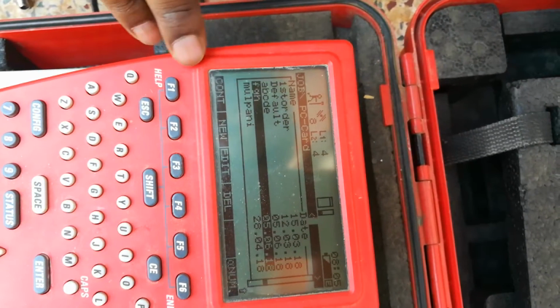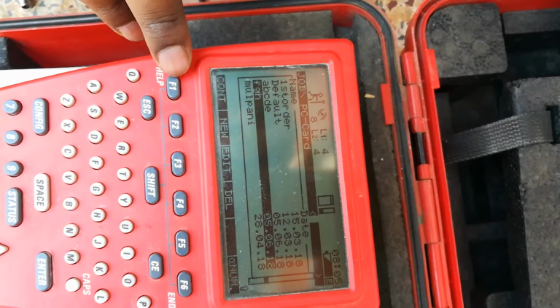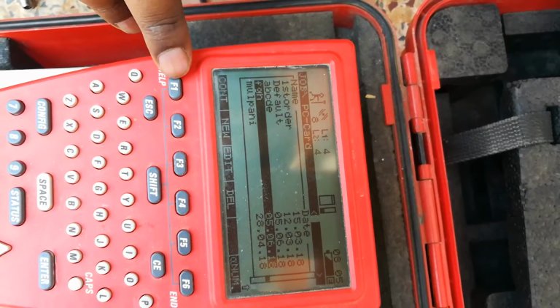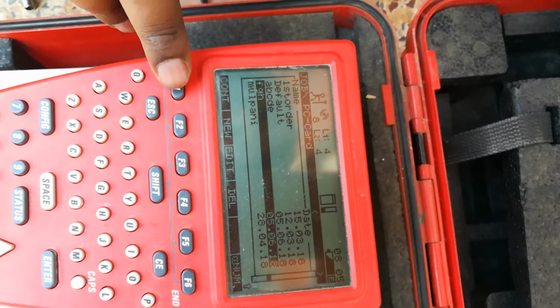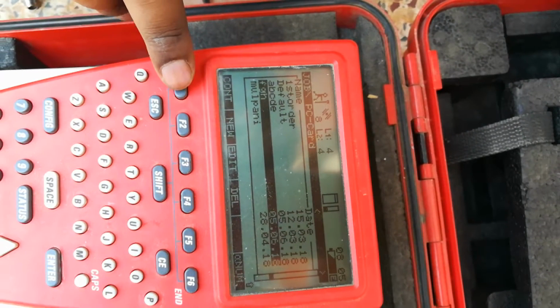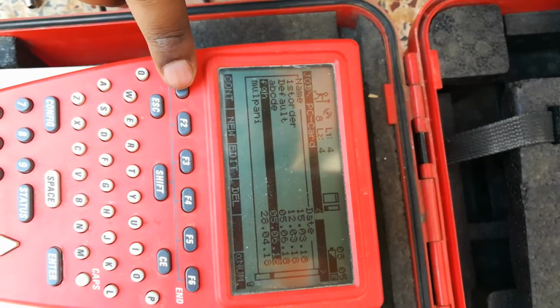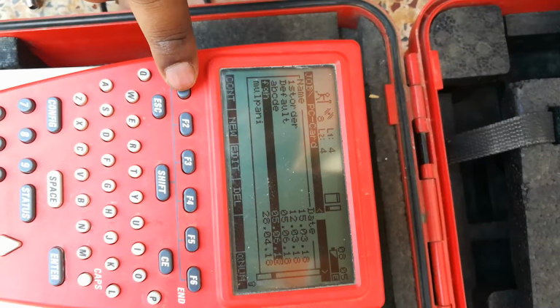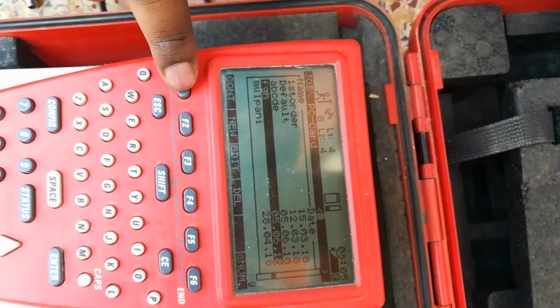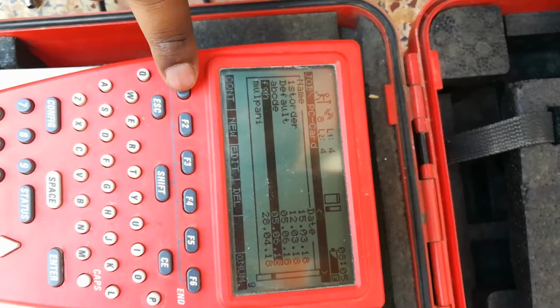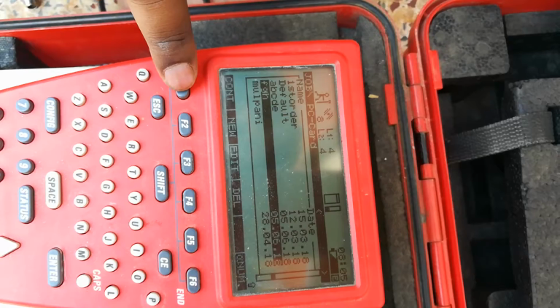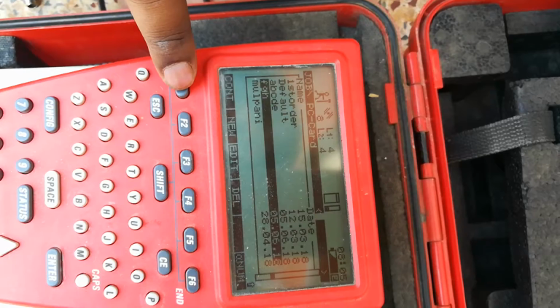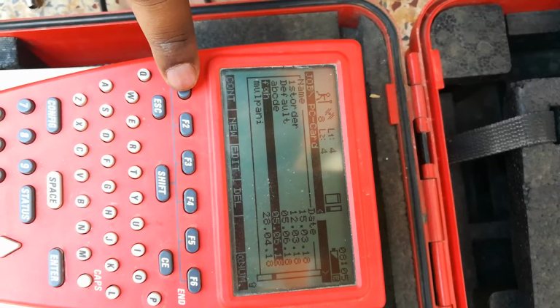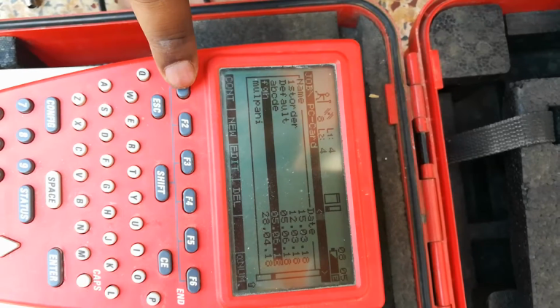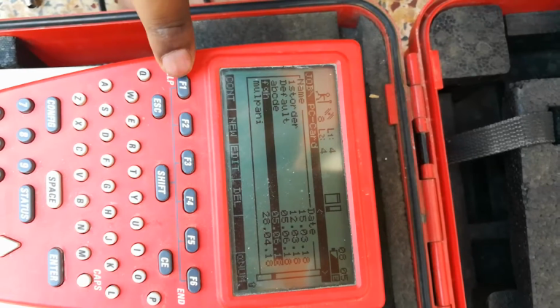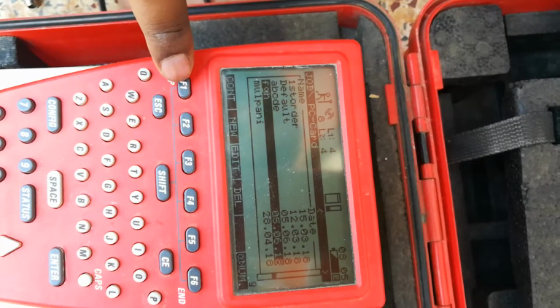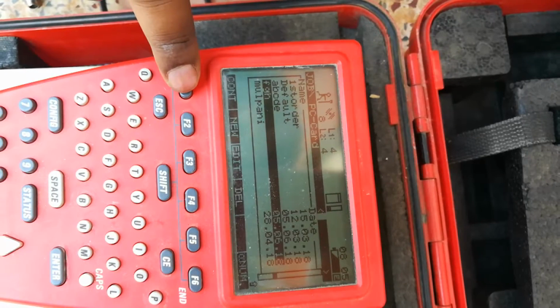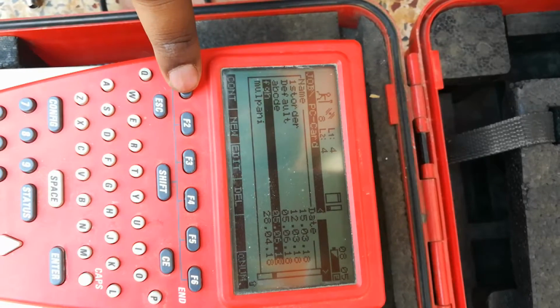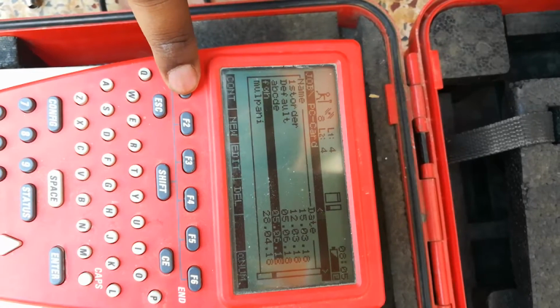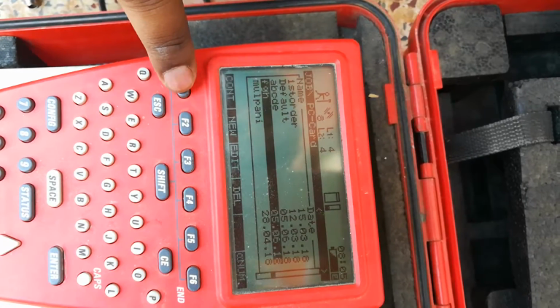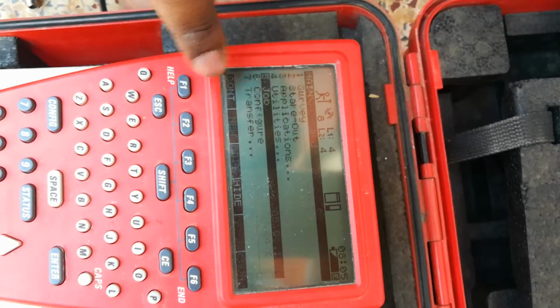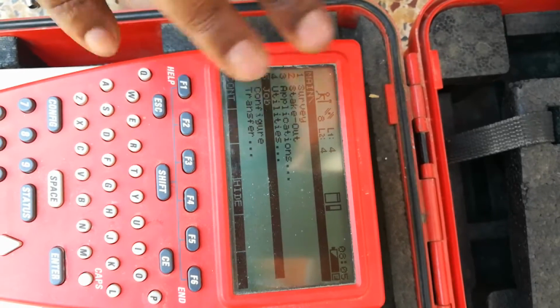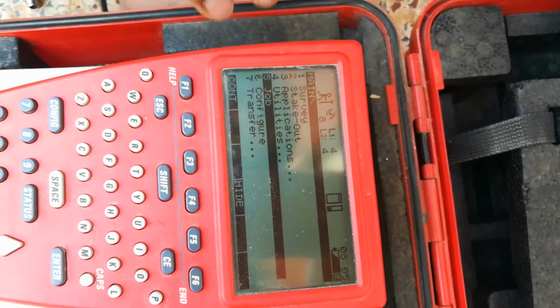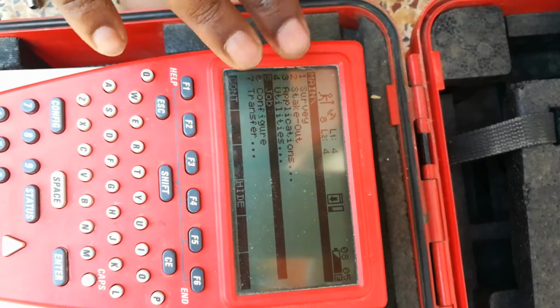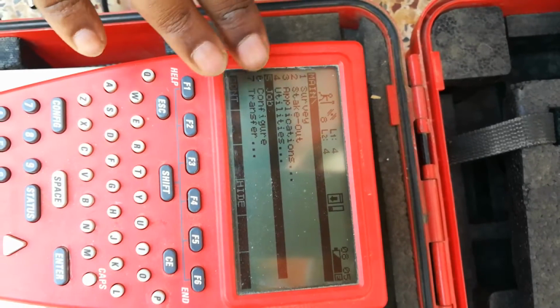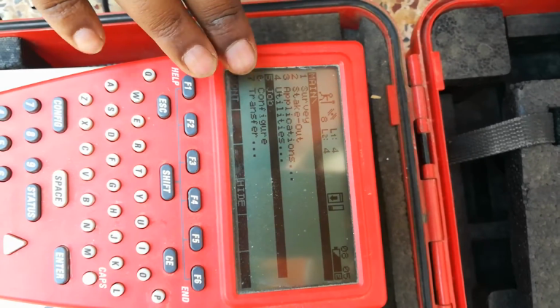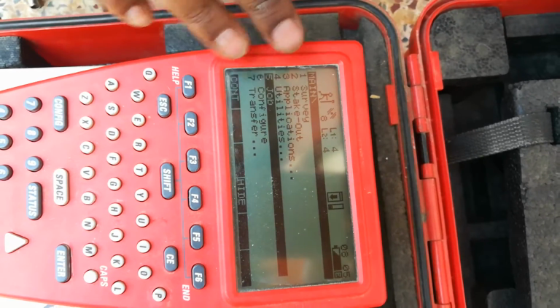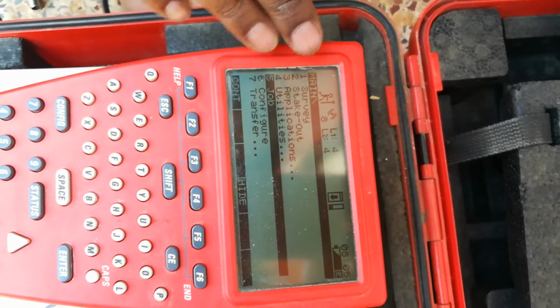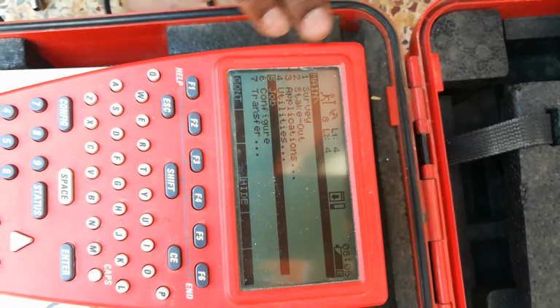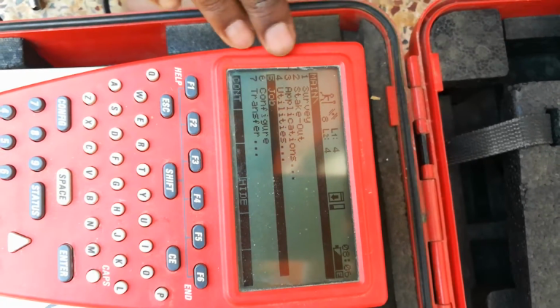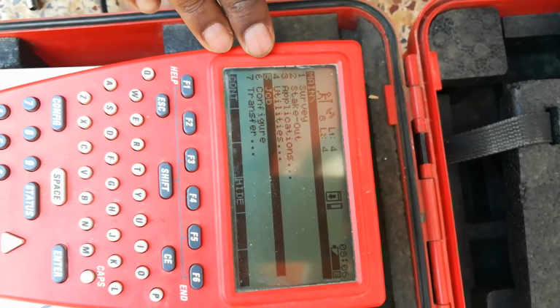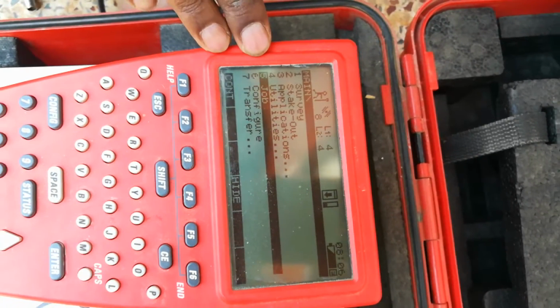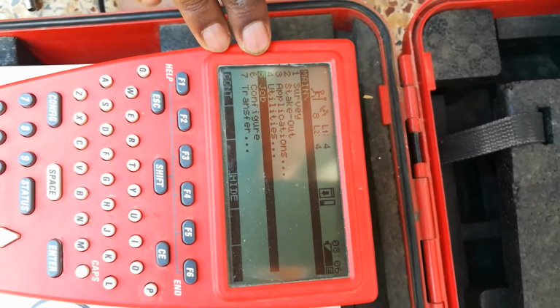This screen is the screen. Let's see here.